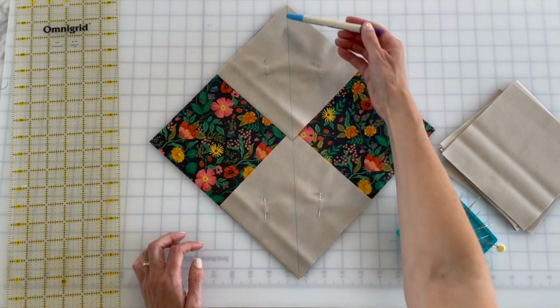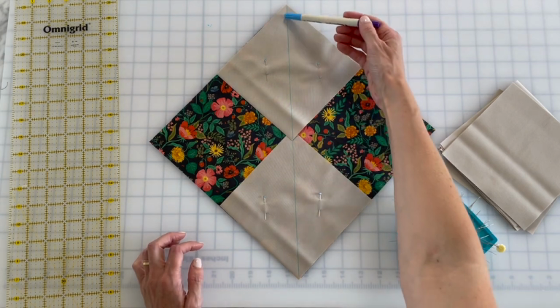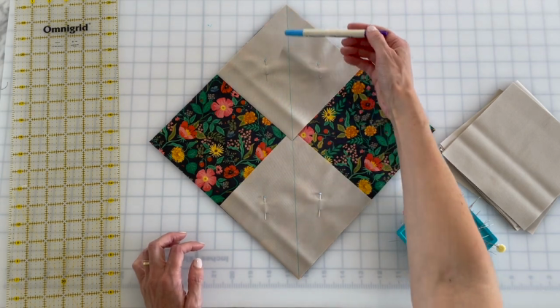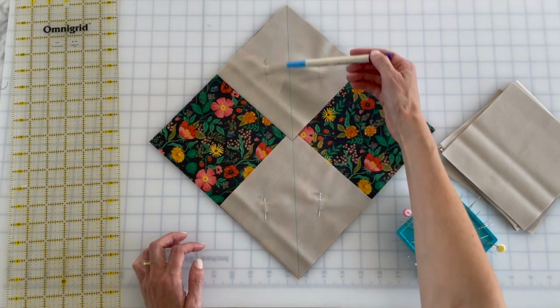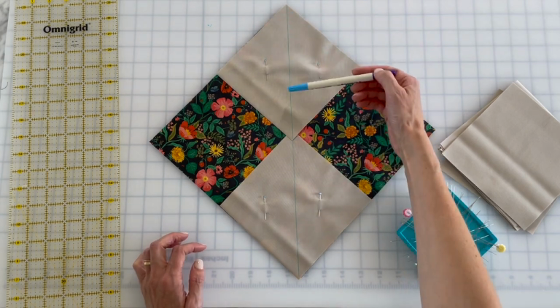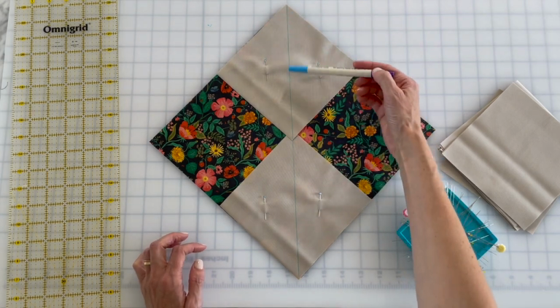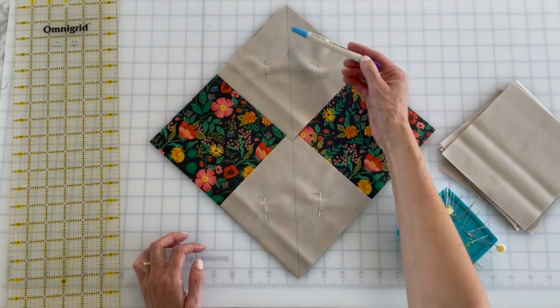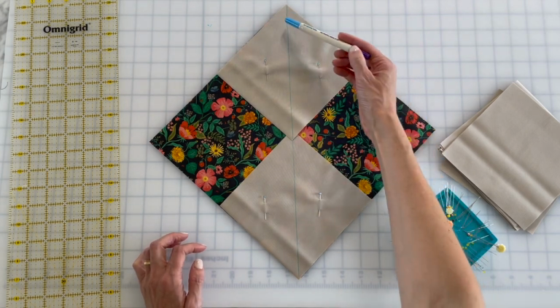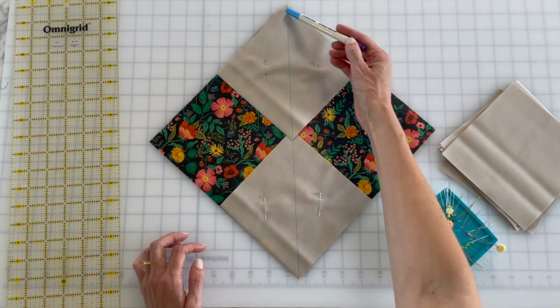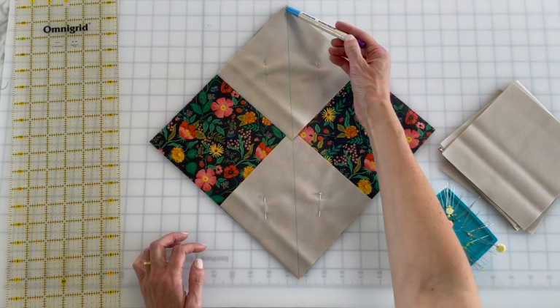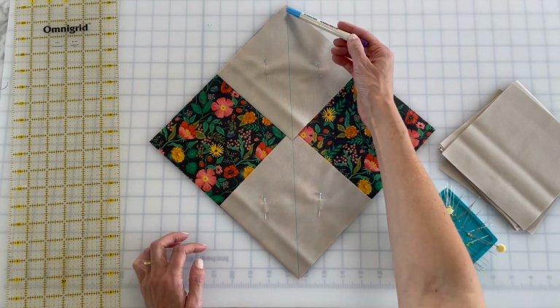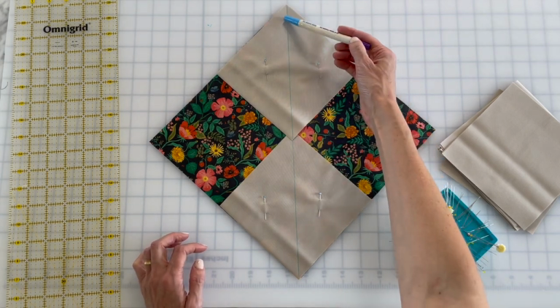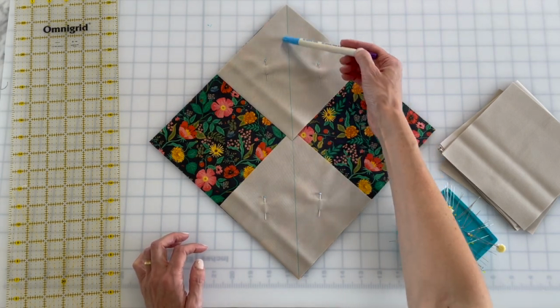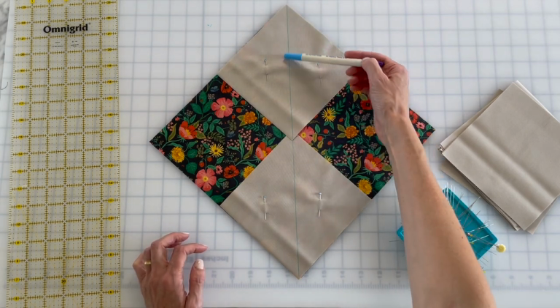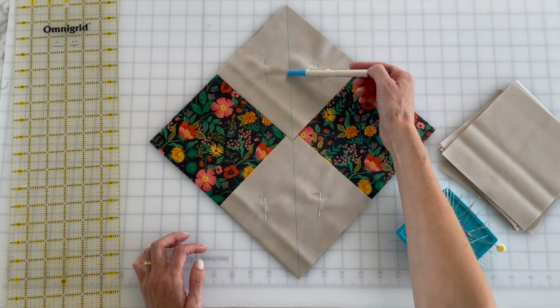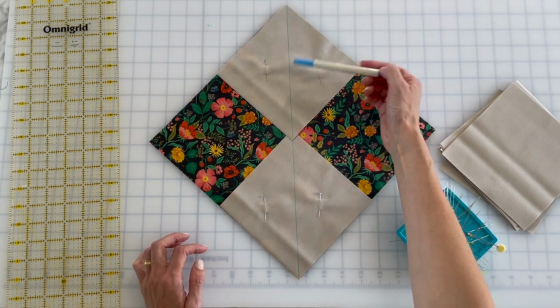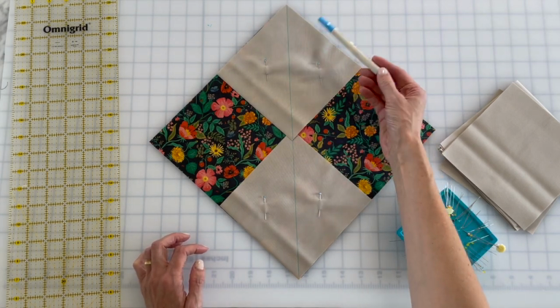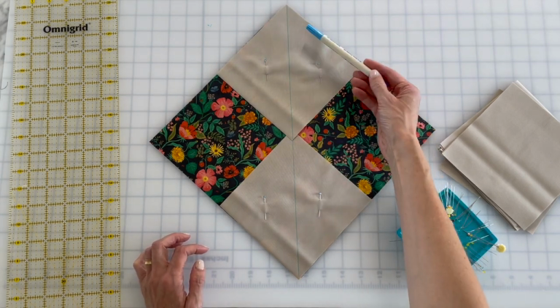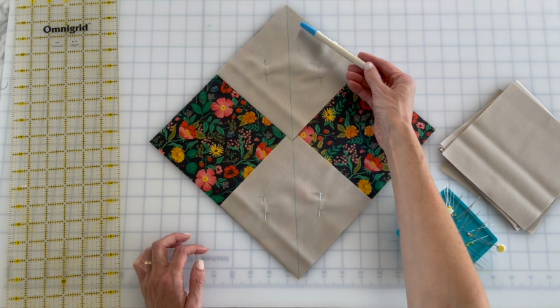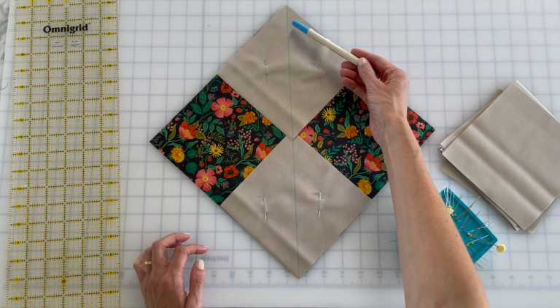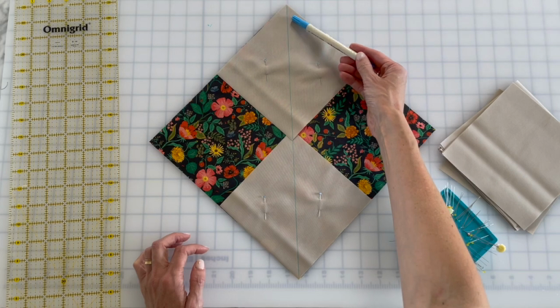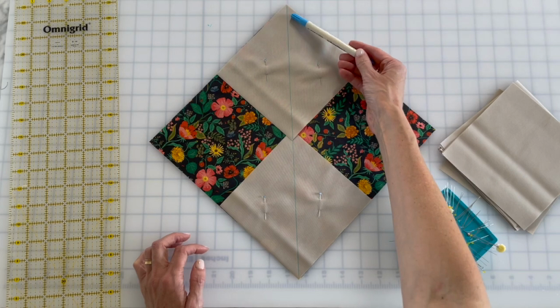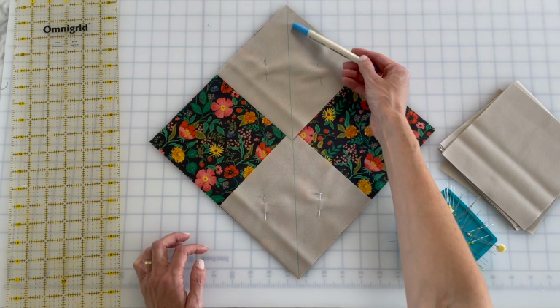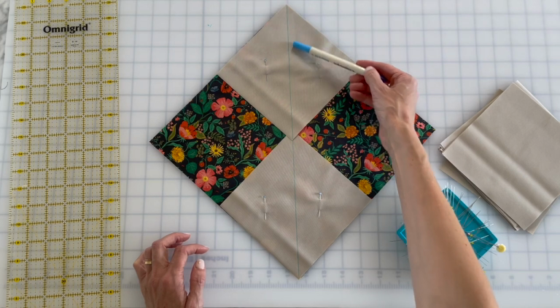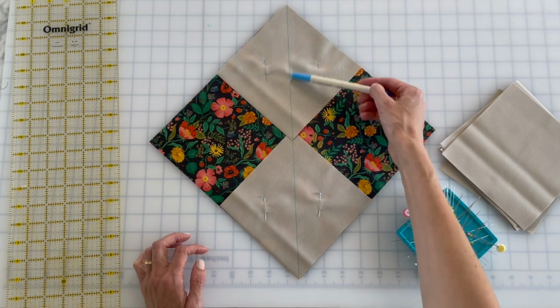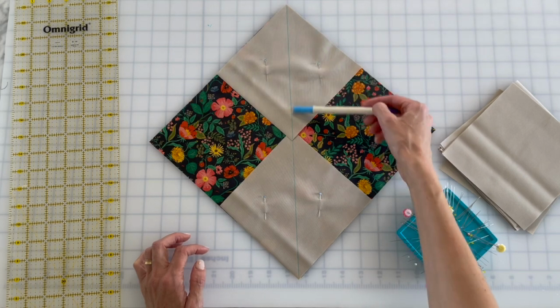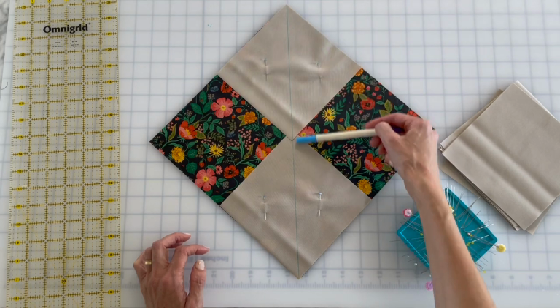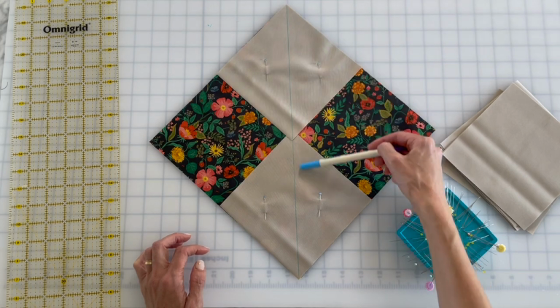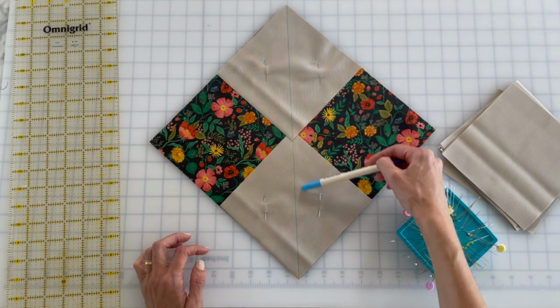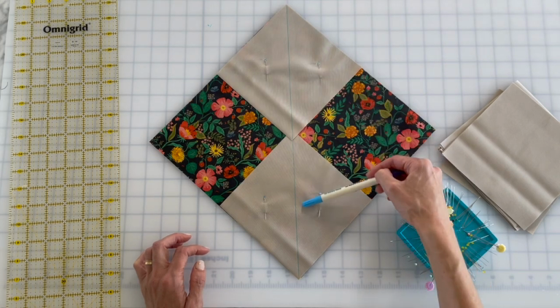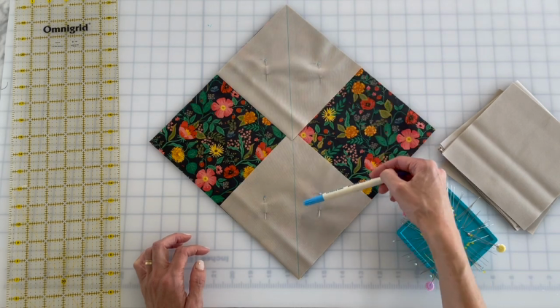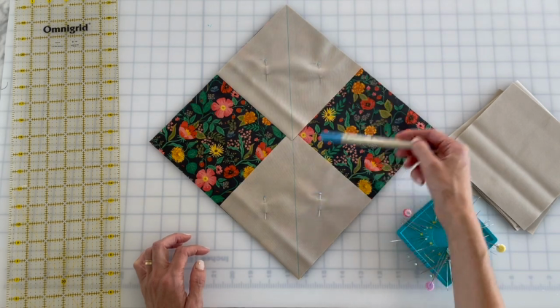I'm going to sew a quarter-inch seam on both sides of this guideline — not down the middle. That's where I'm gonna cut in the future. I'm gonna sew a quarter-inch seam on both sides.